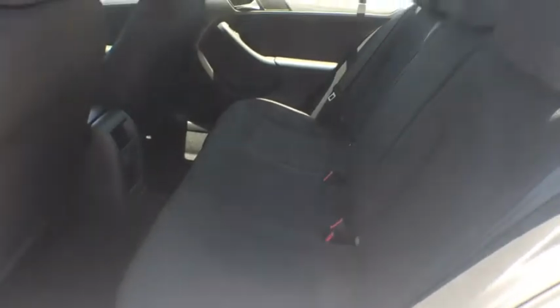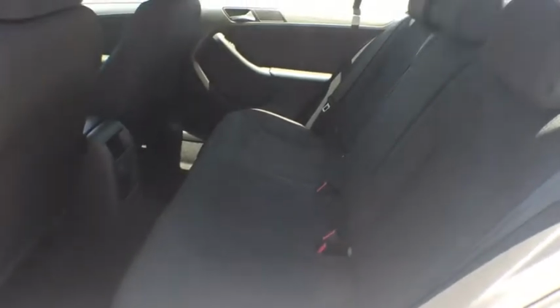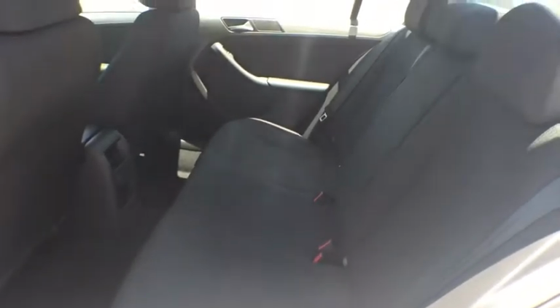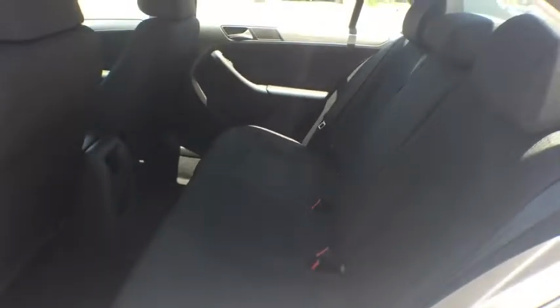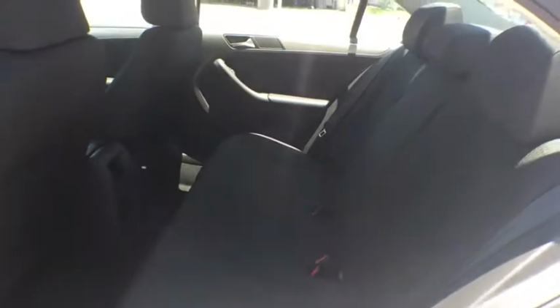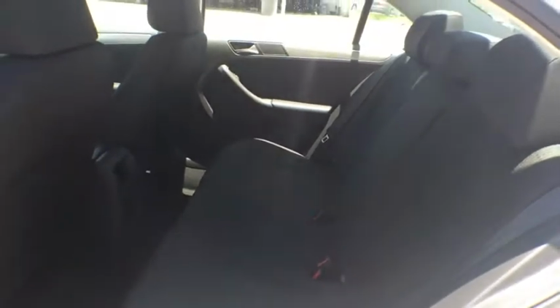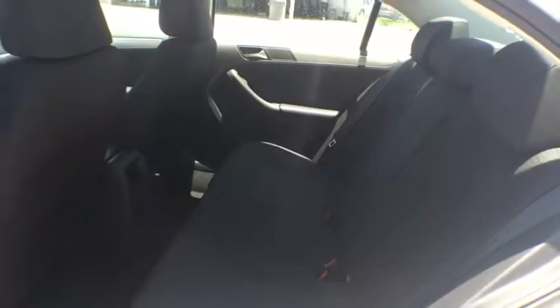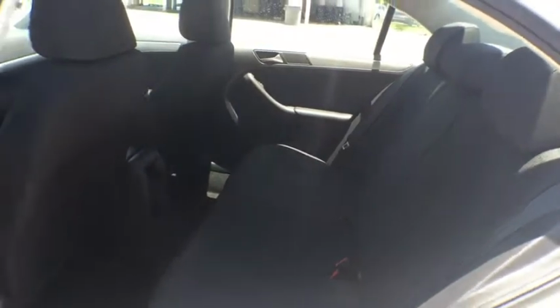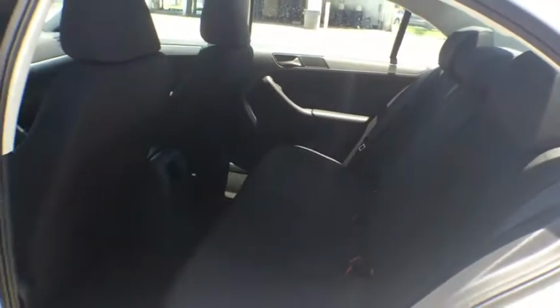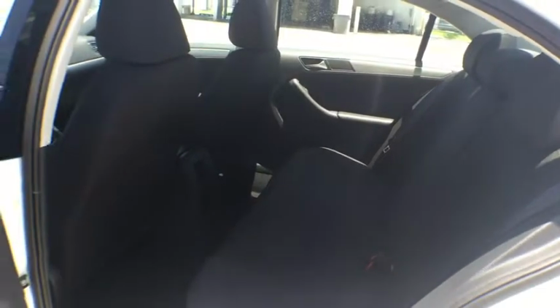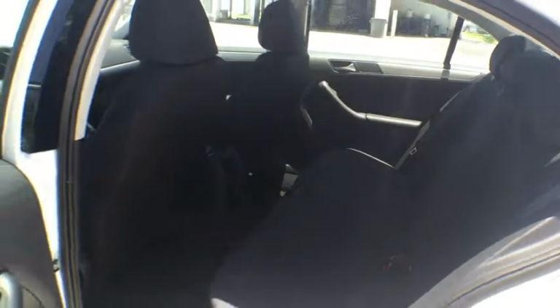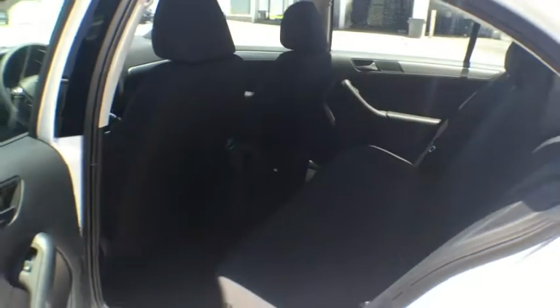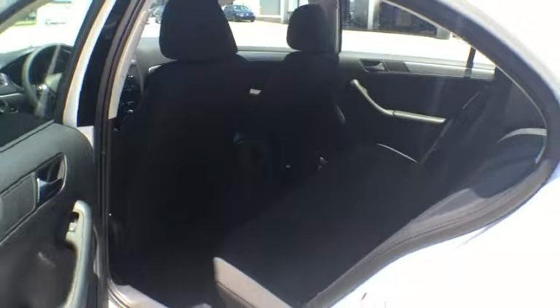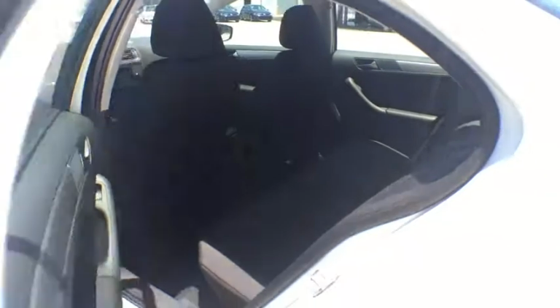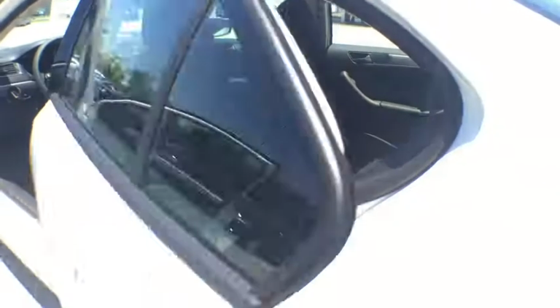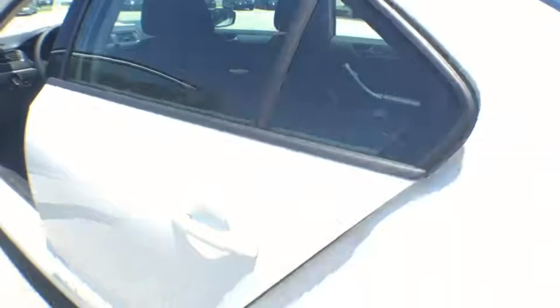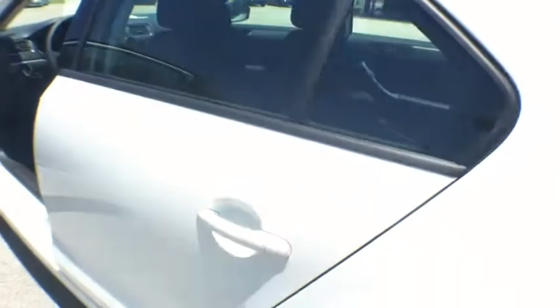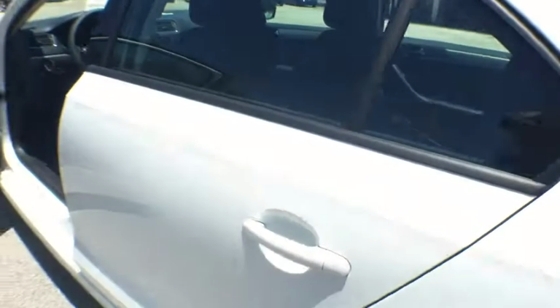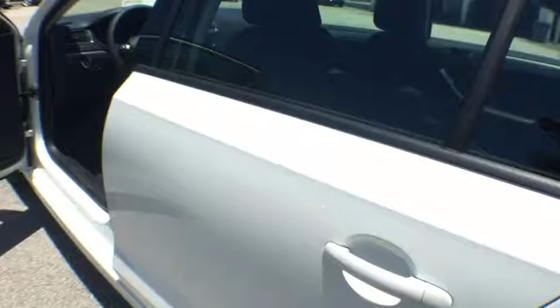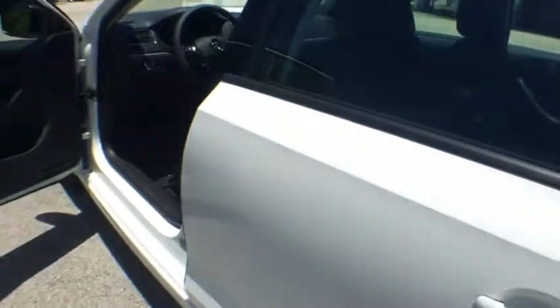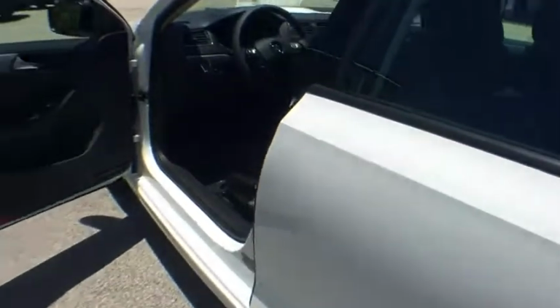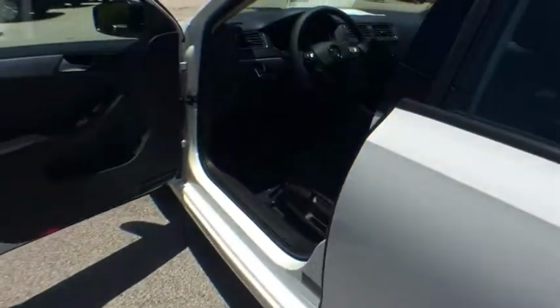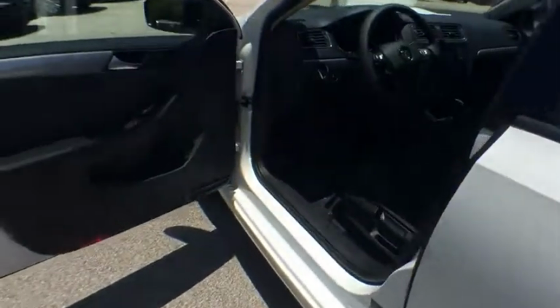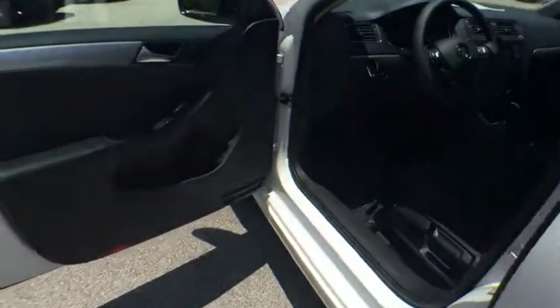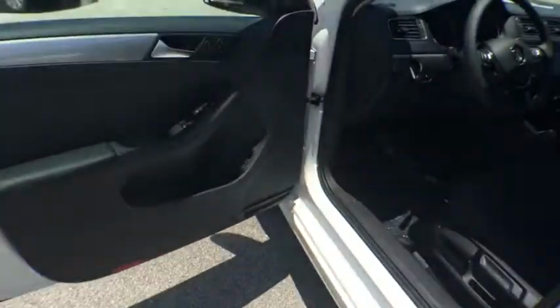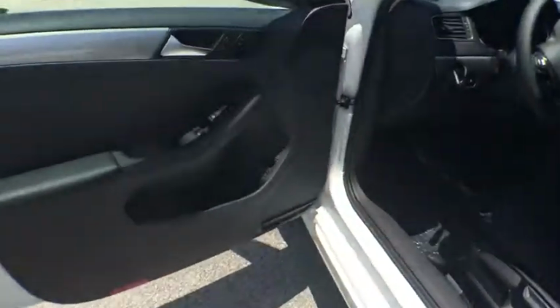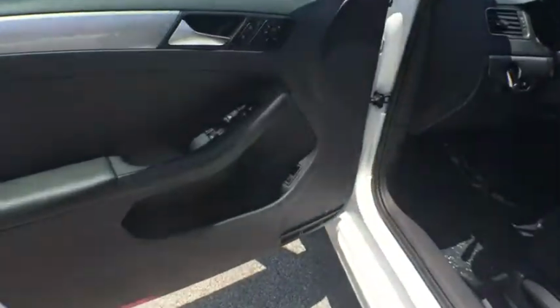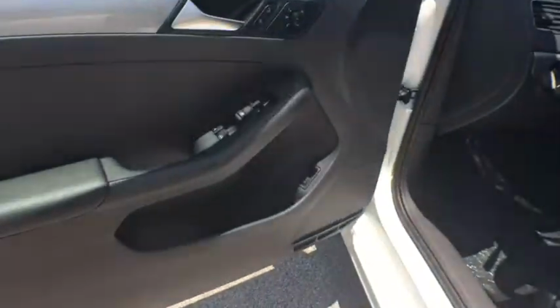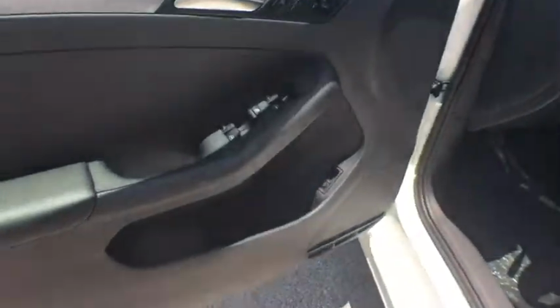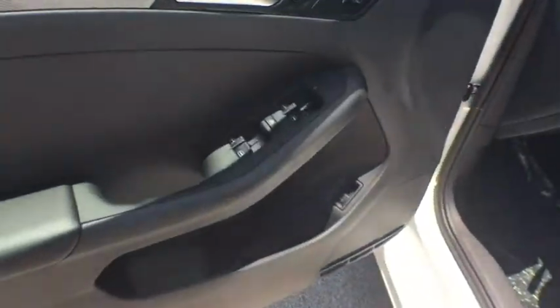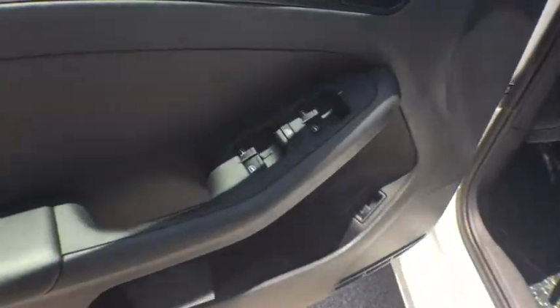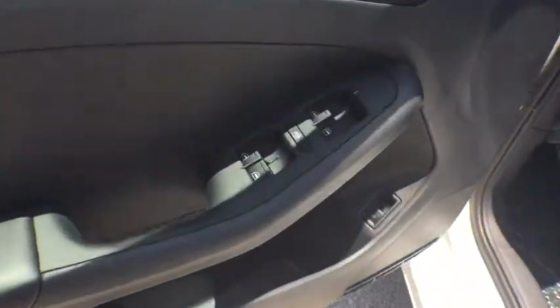Panic alarm. Tilt steering wheel. Front bucket seat. Driver vanity mirror. Cloth seat trim.